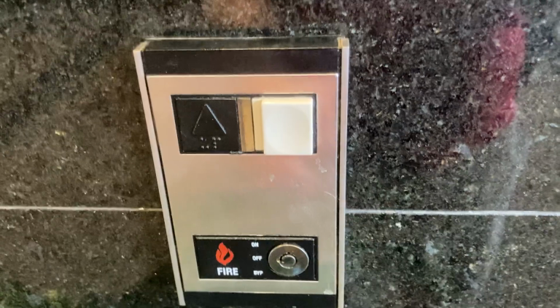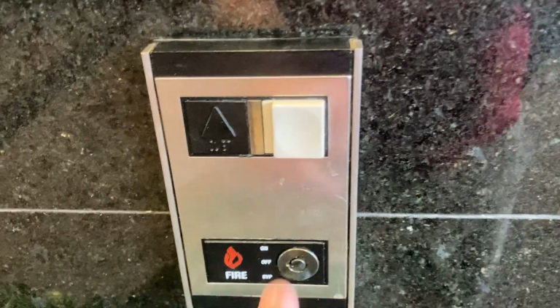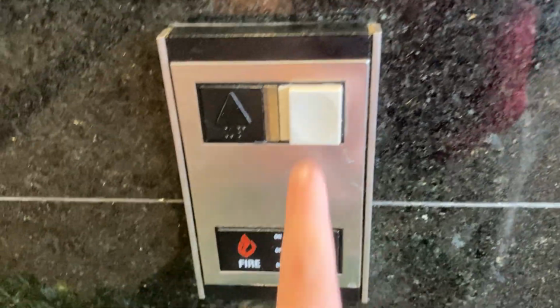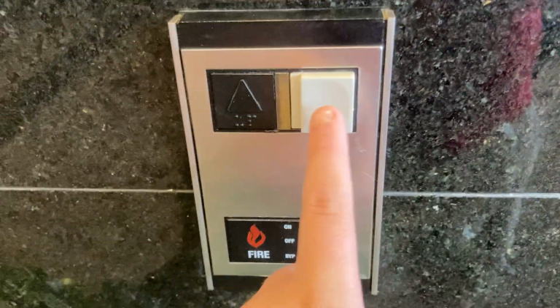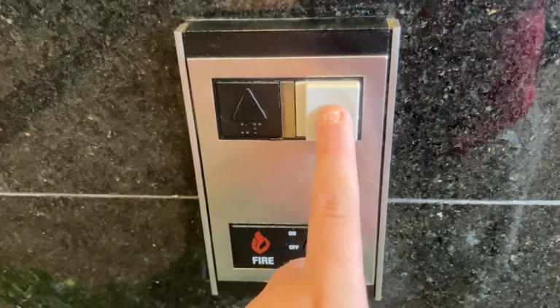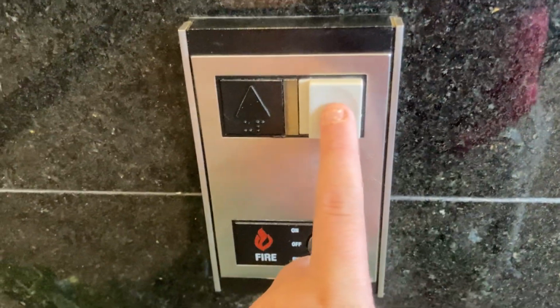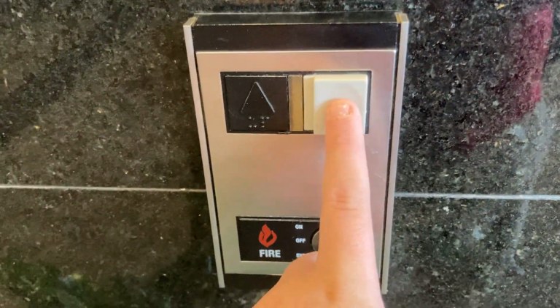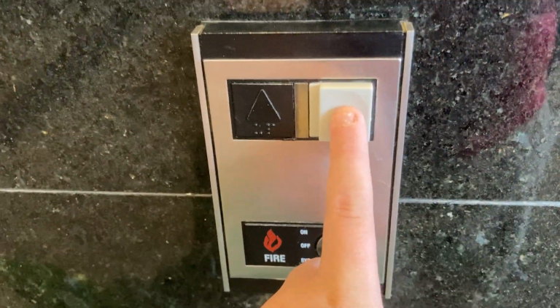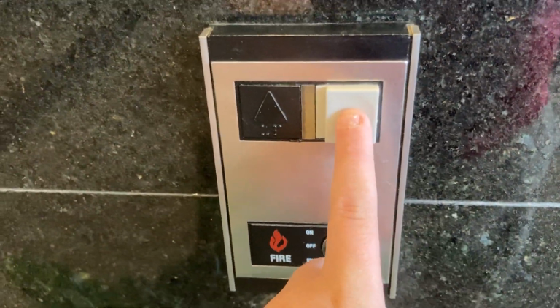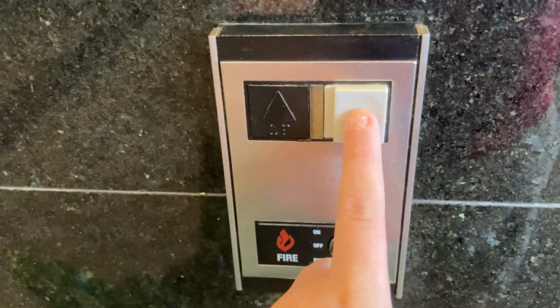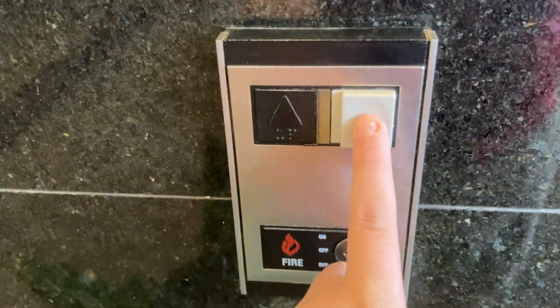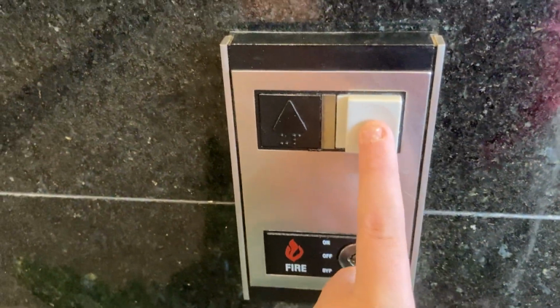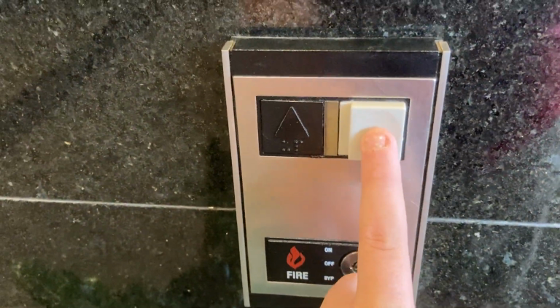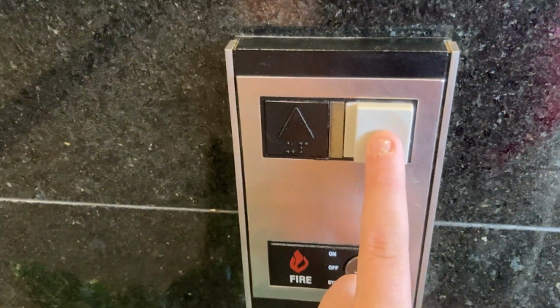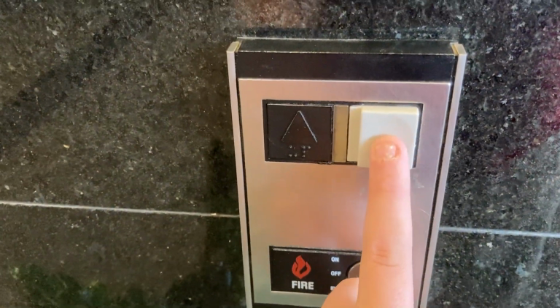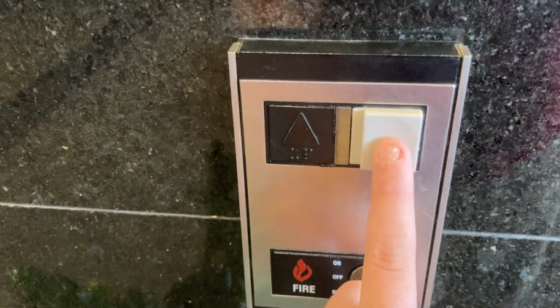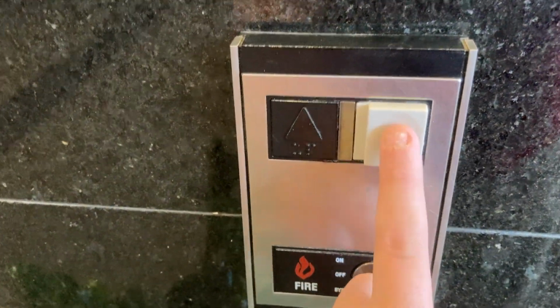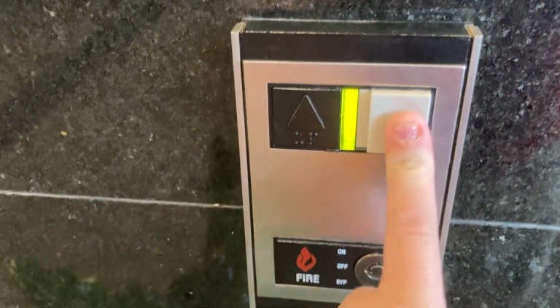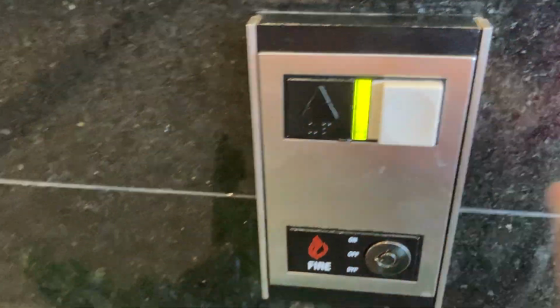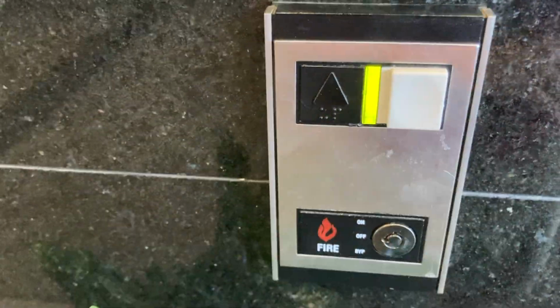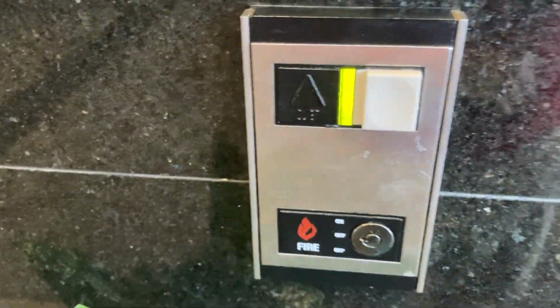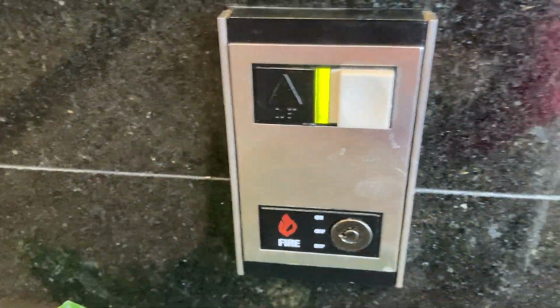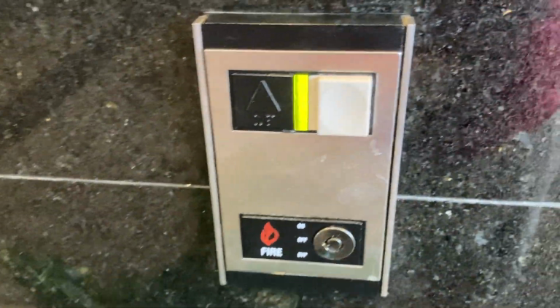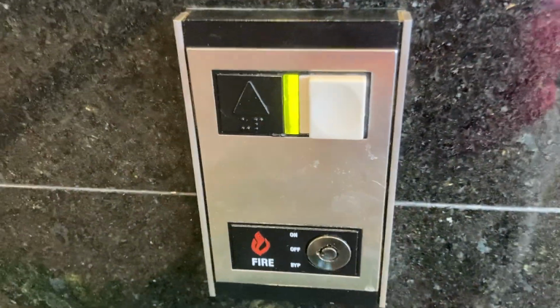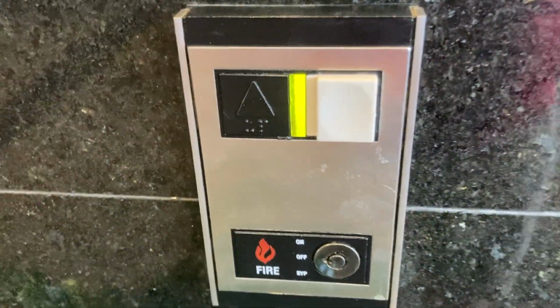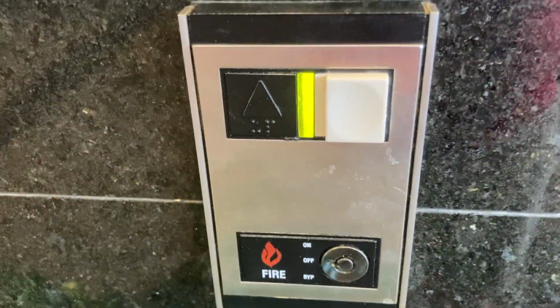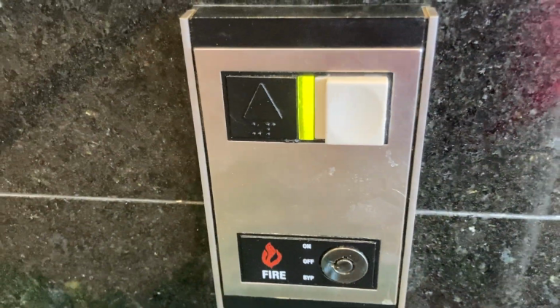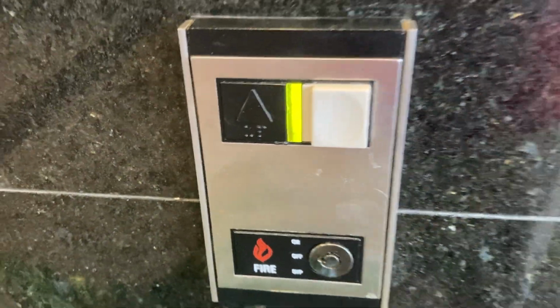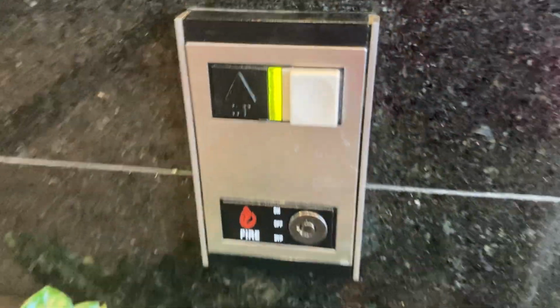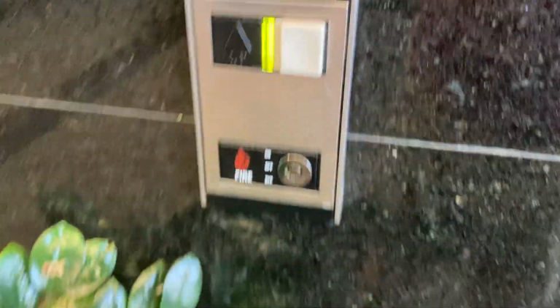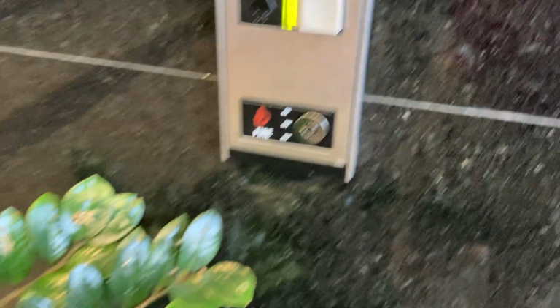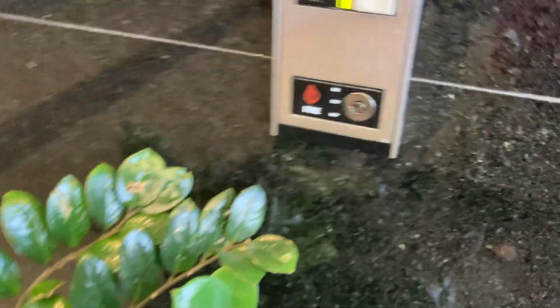Hey guys, it's Elfie Elevator, it's your promoting video. We have Montgomery Vectors.